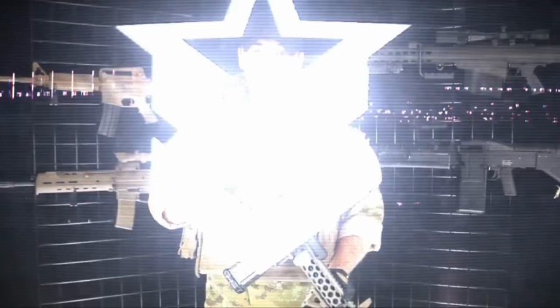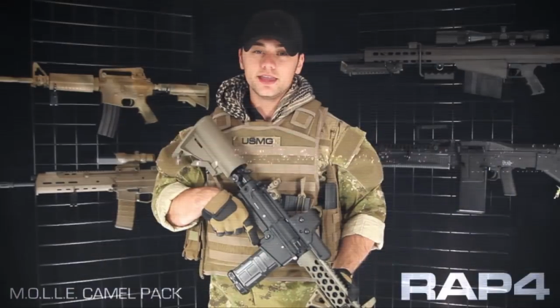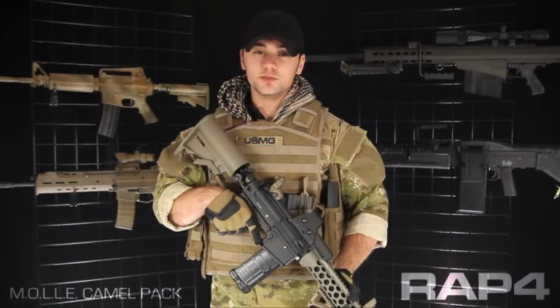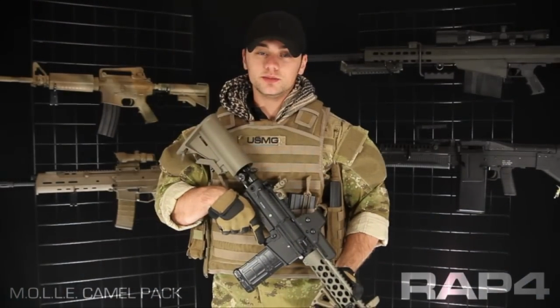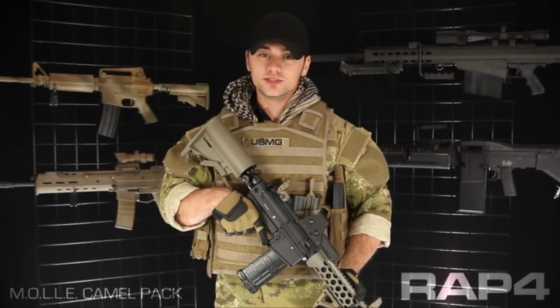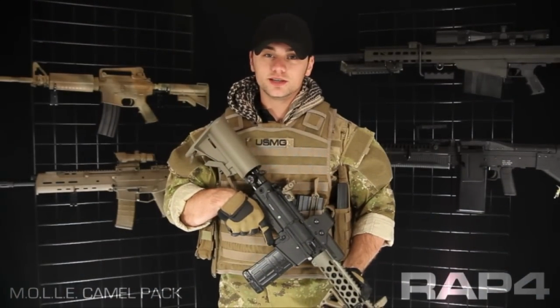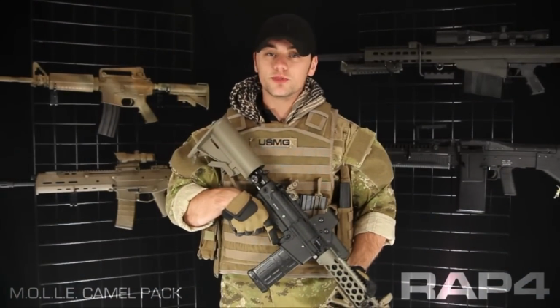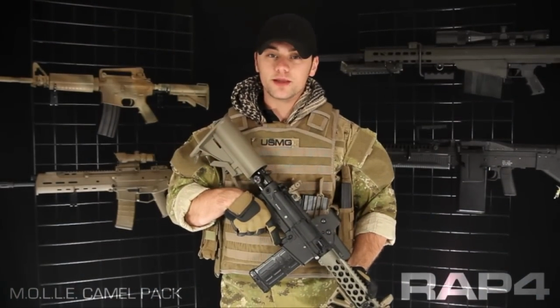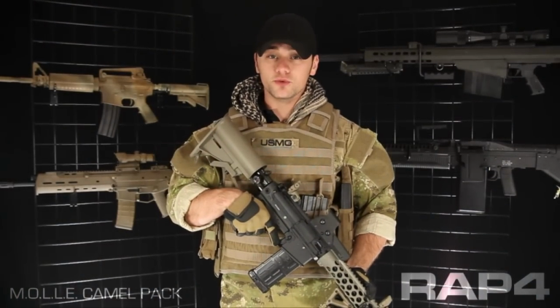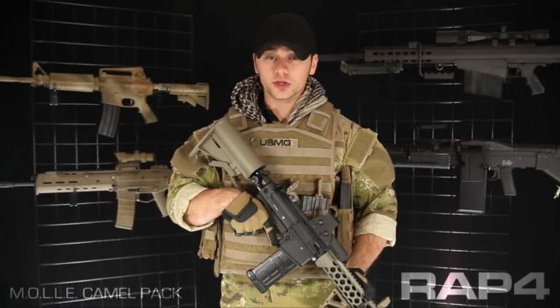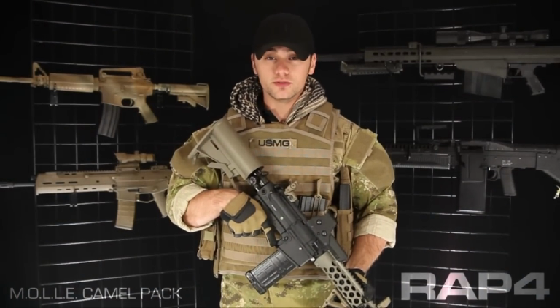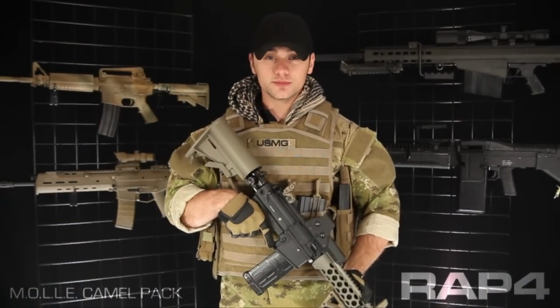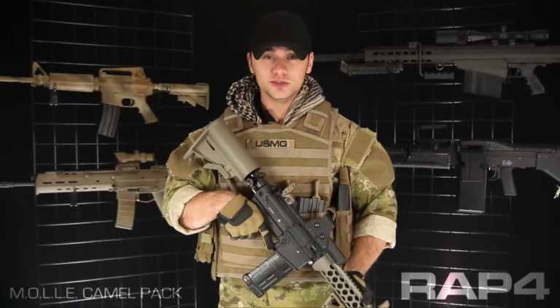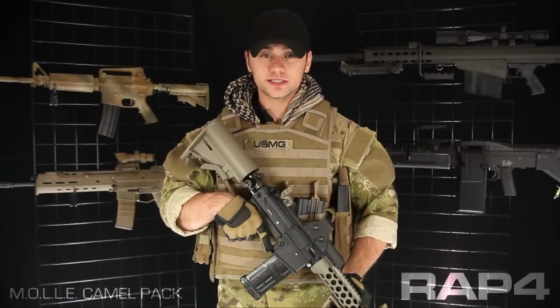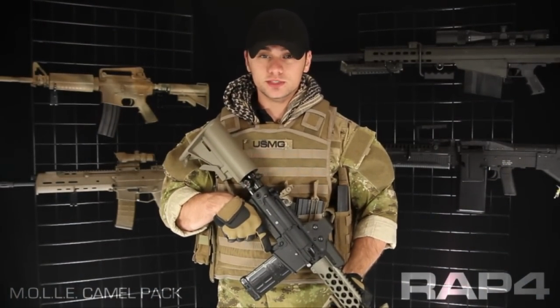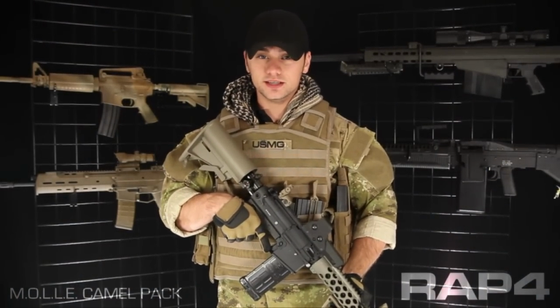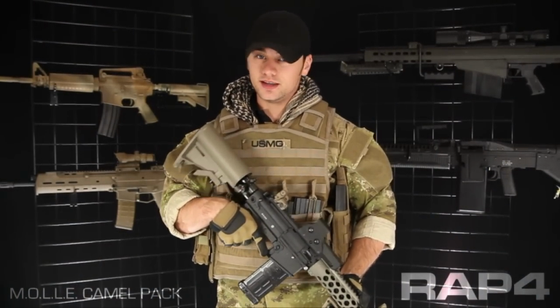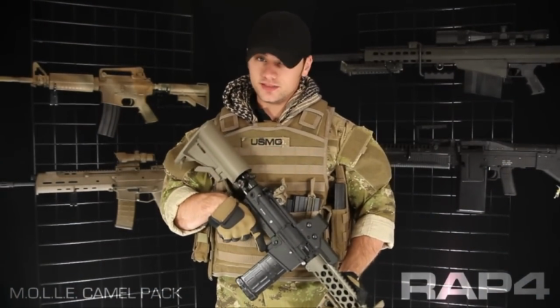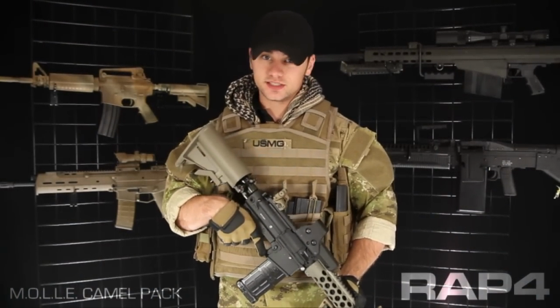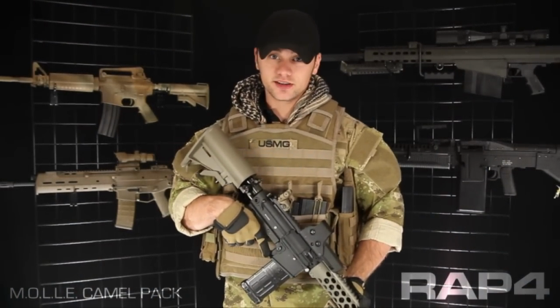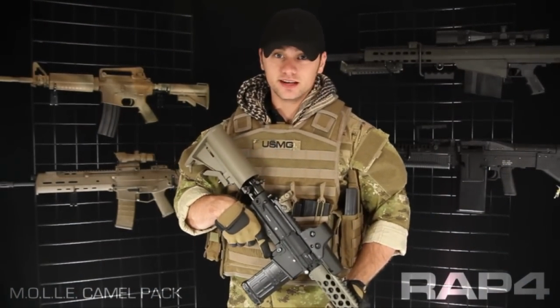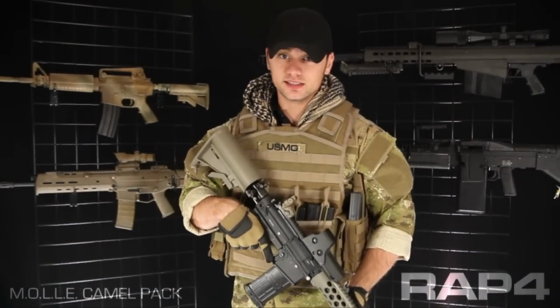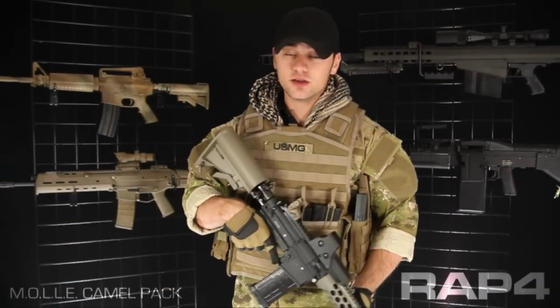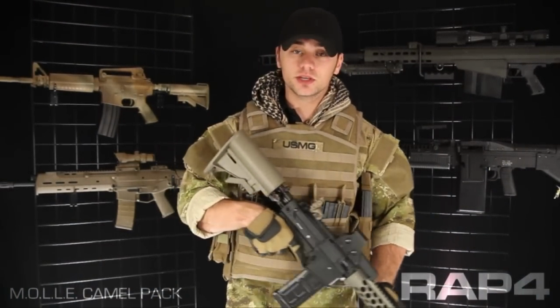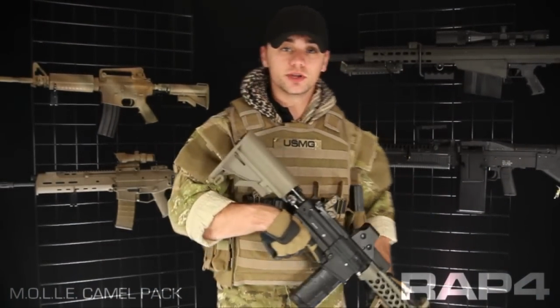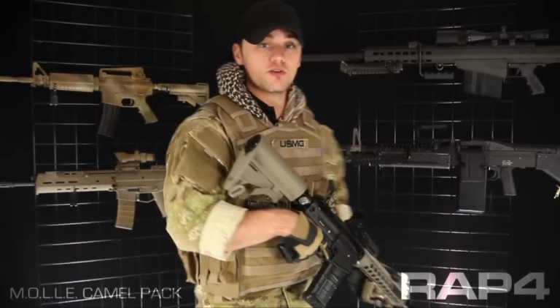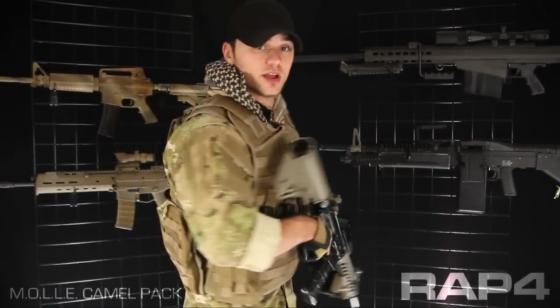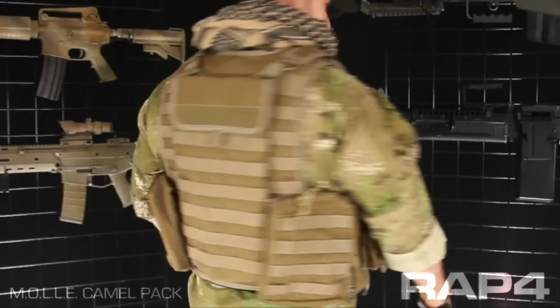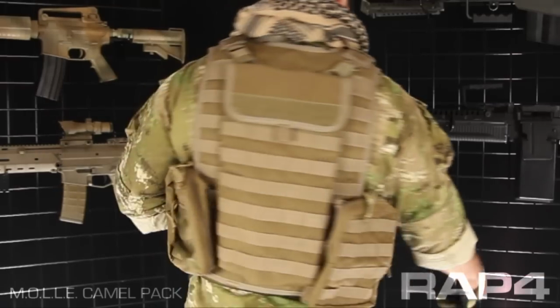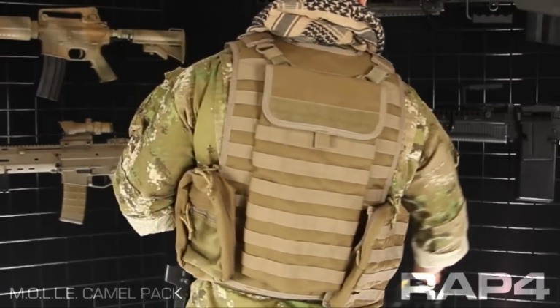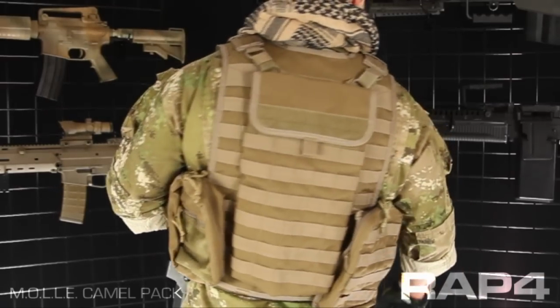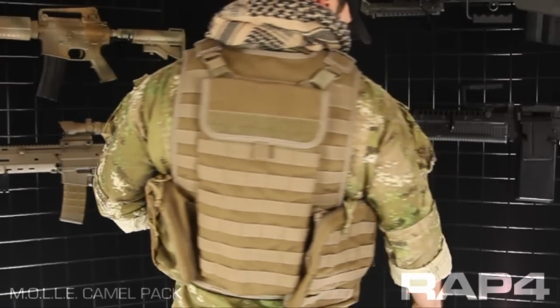Hey everybody, Patrick here with RAP4, going over some of the new USMG gear that just hit our catalog. Today we're going to be going over the MOLLE Camelback.